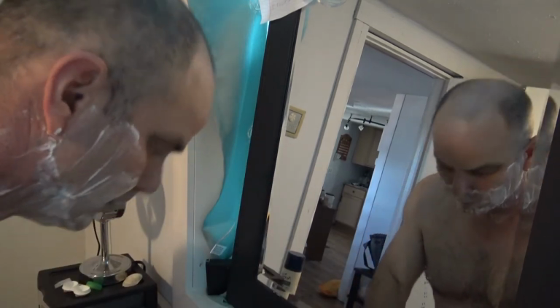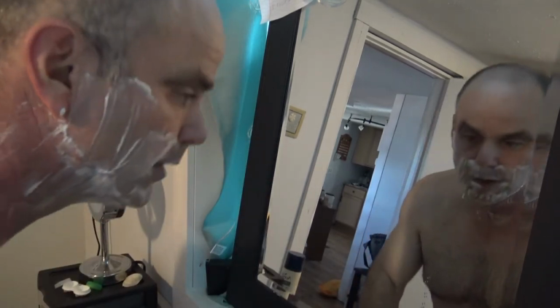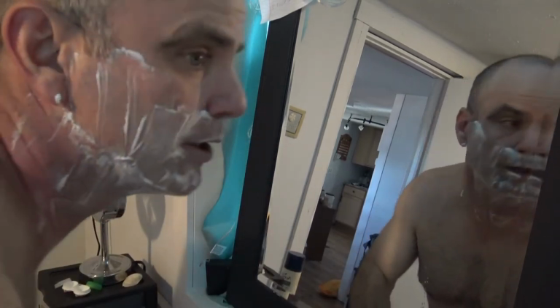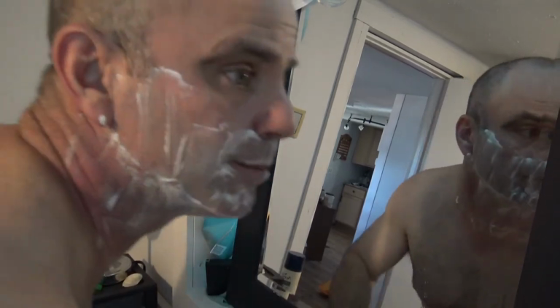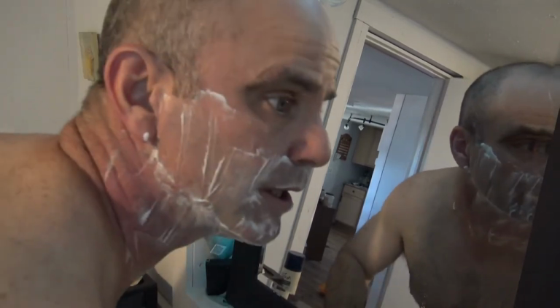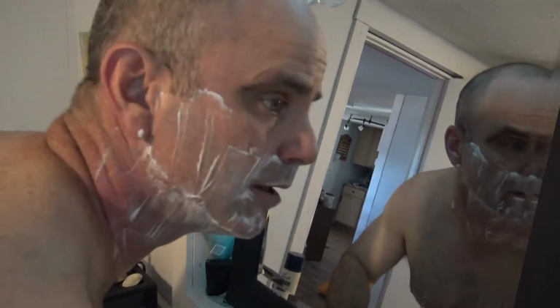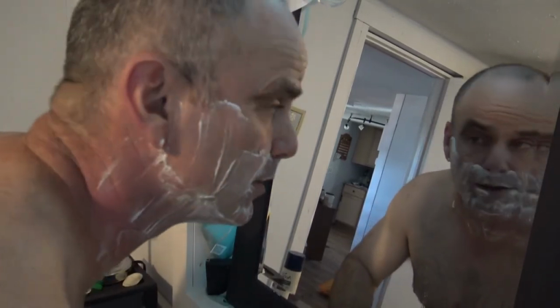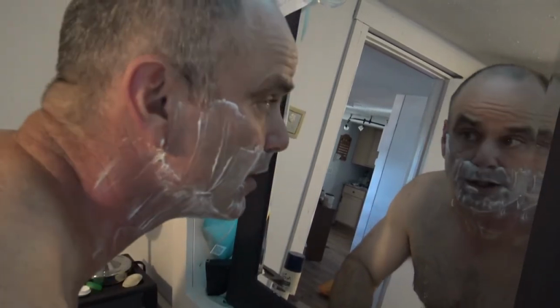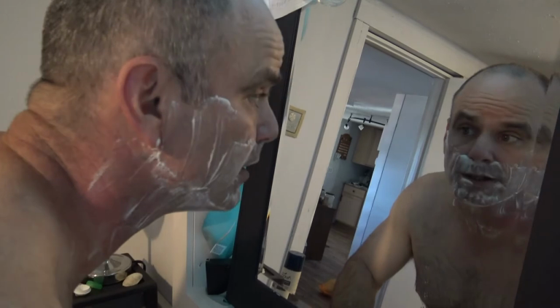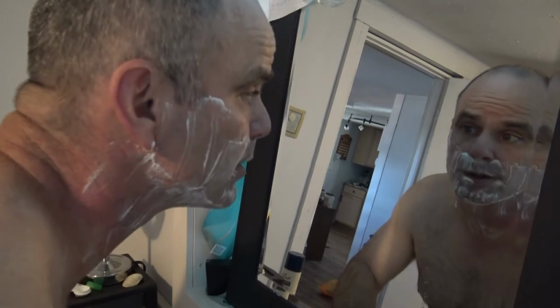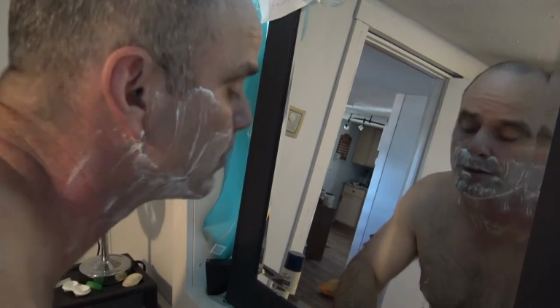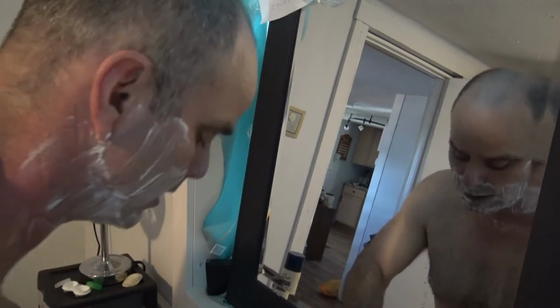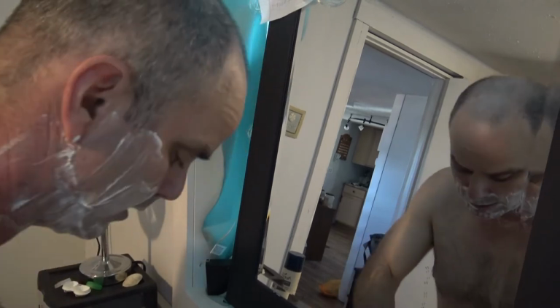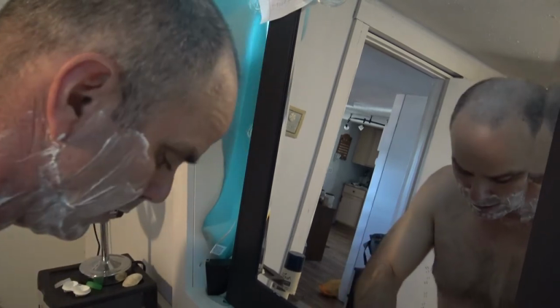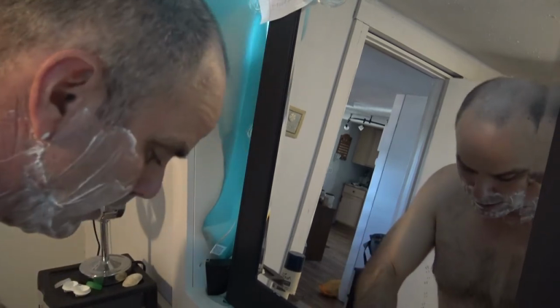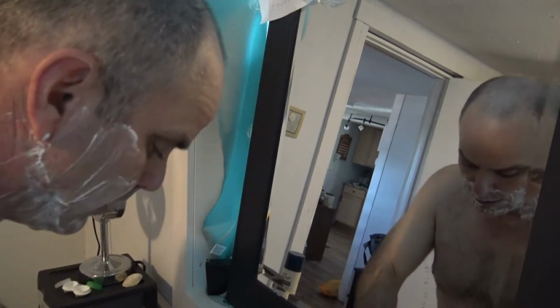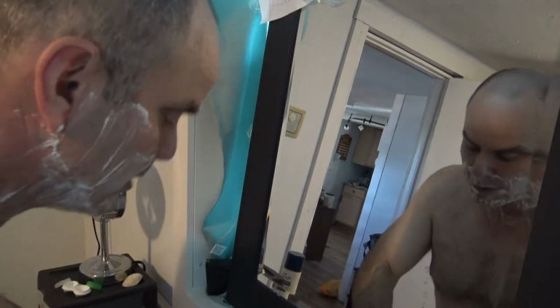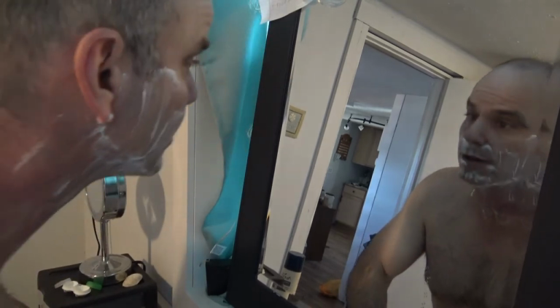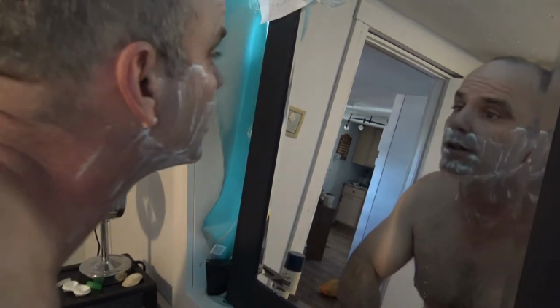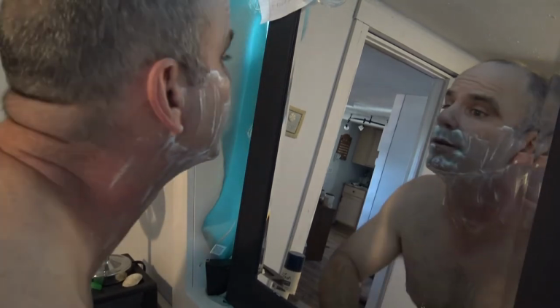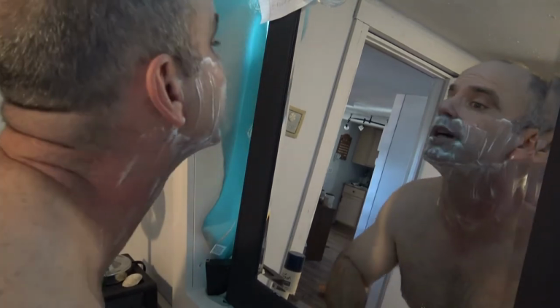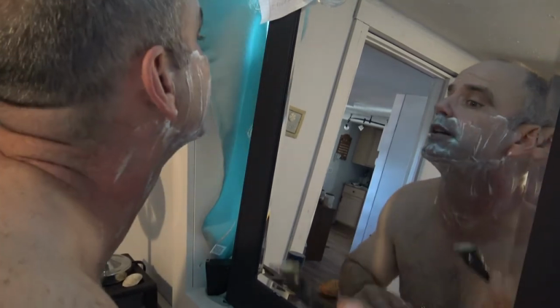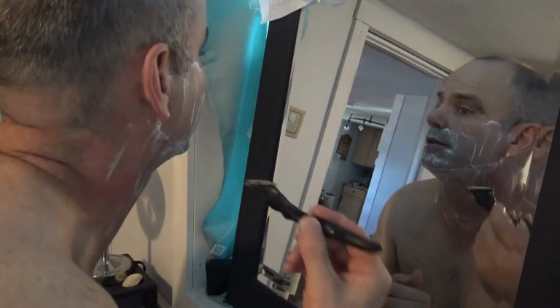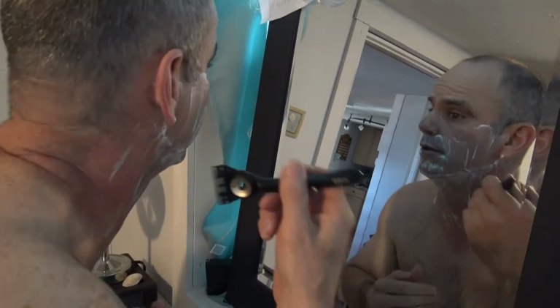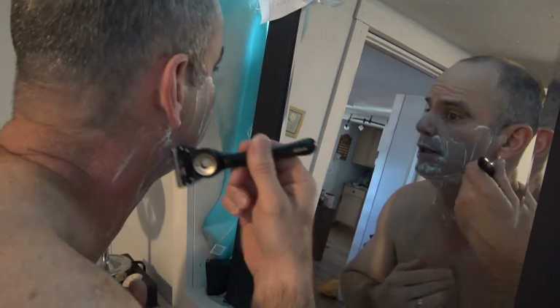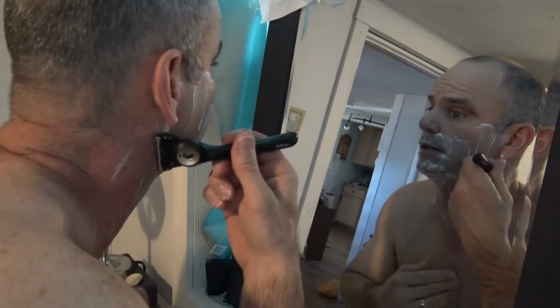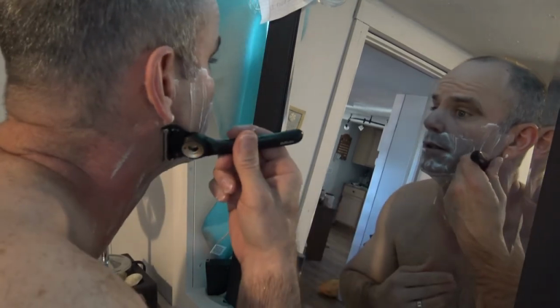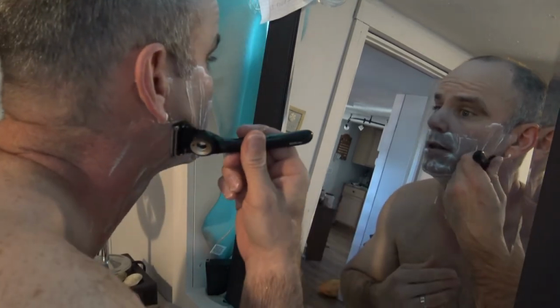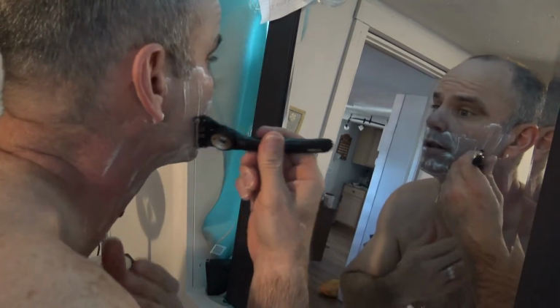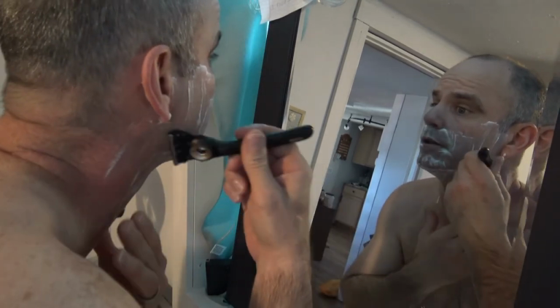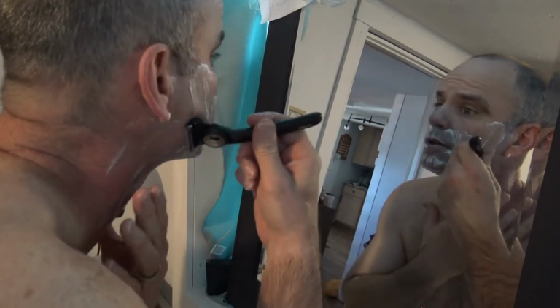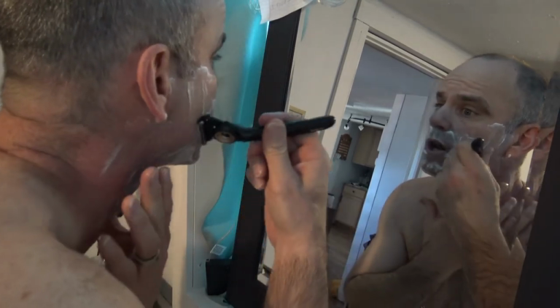I'm already done shaving with the grain. I'm just going to go back against the grain to get a closer shave.